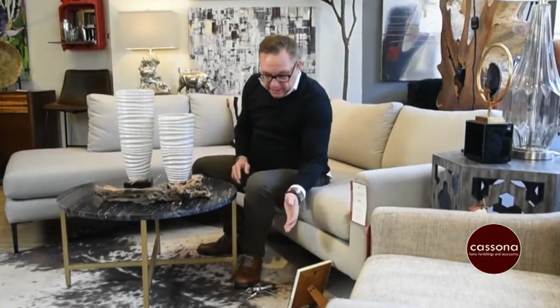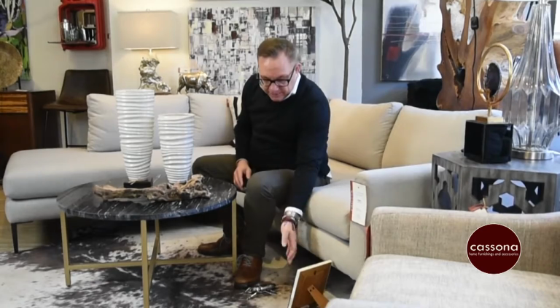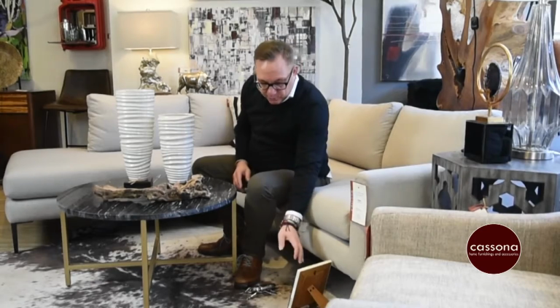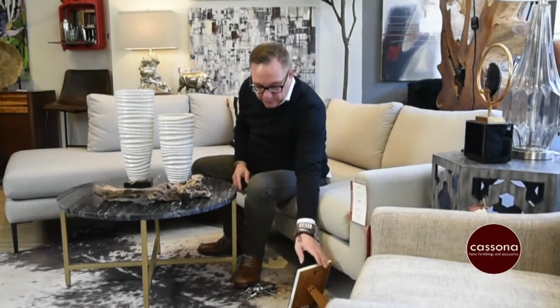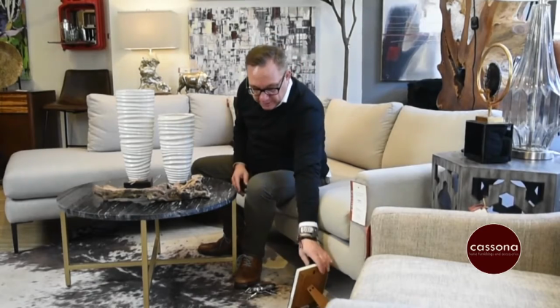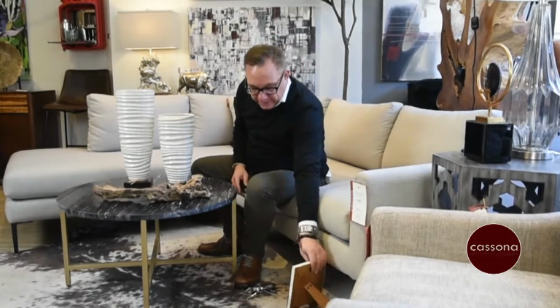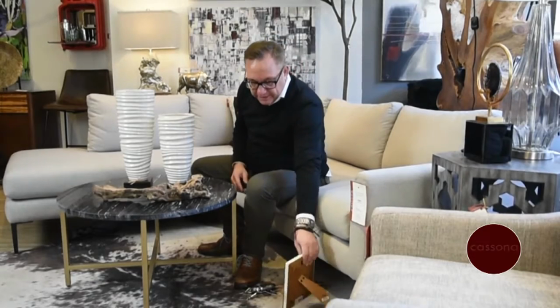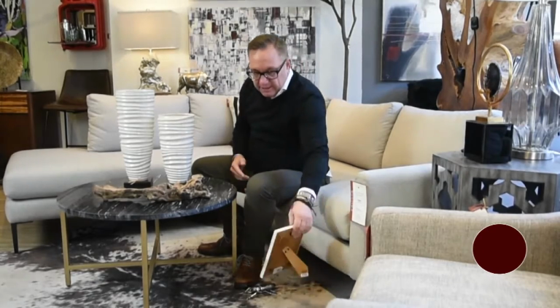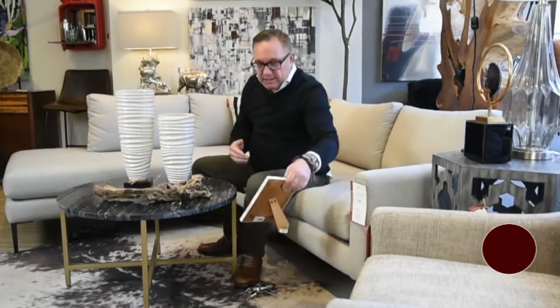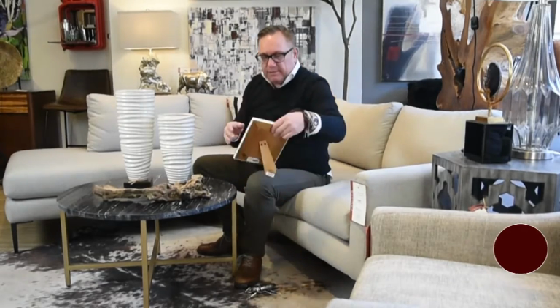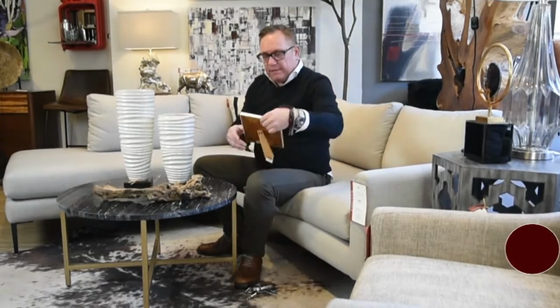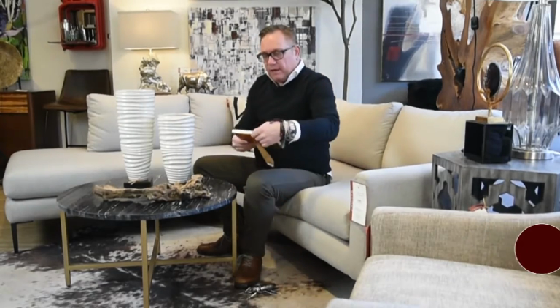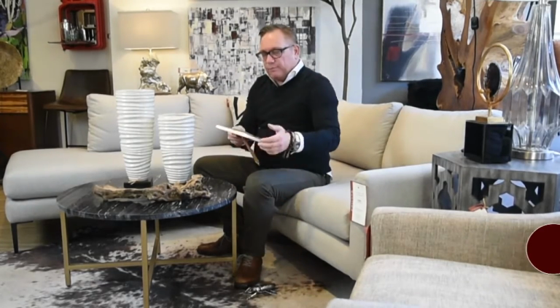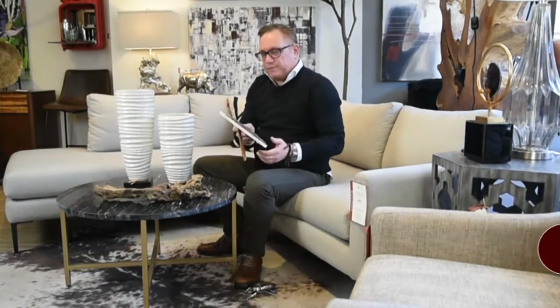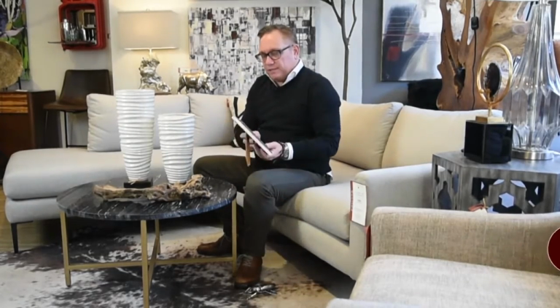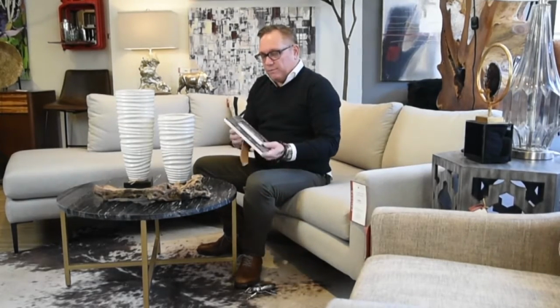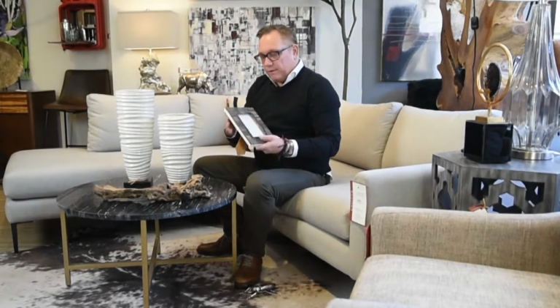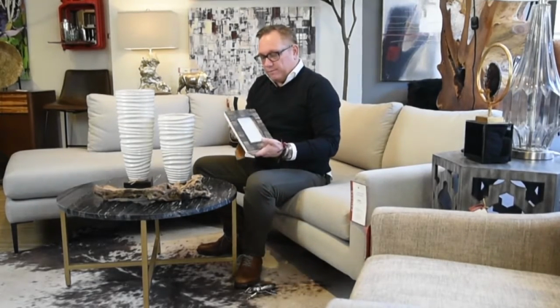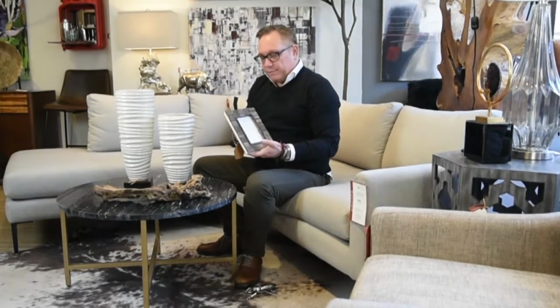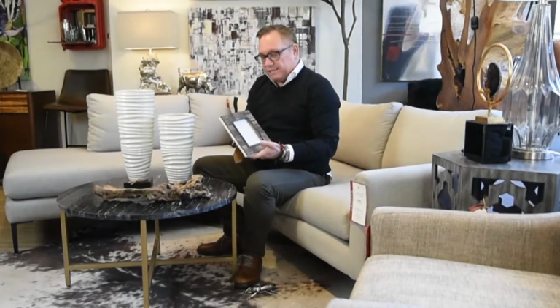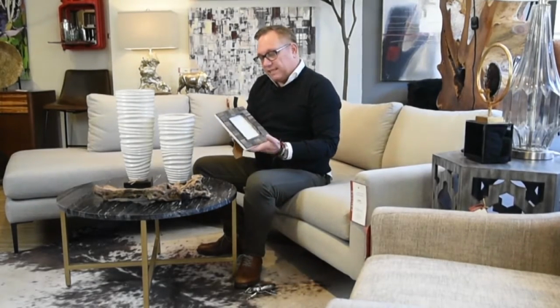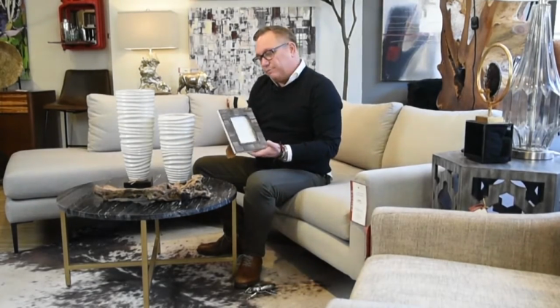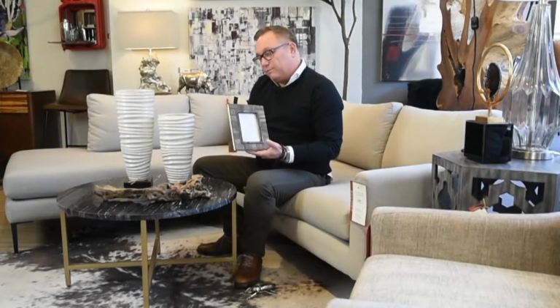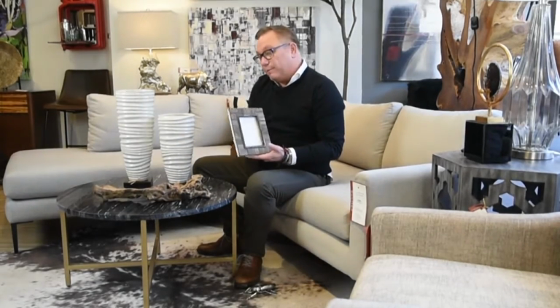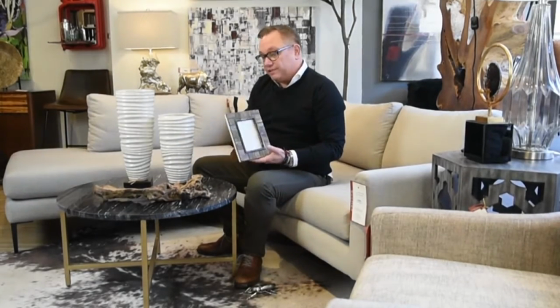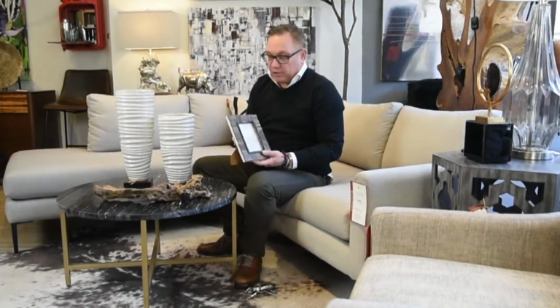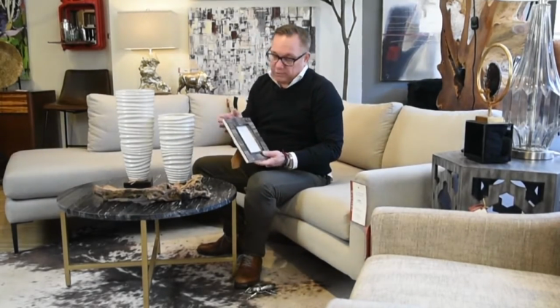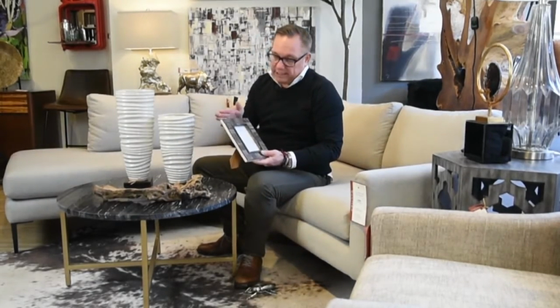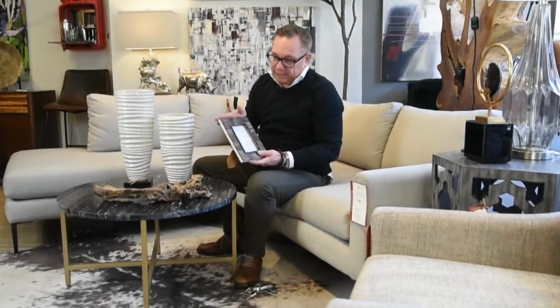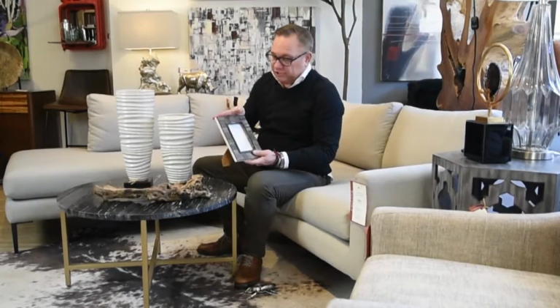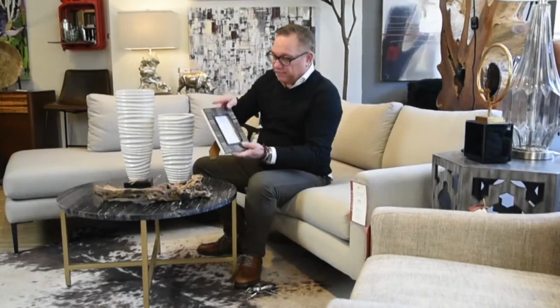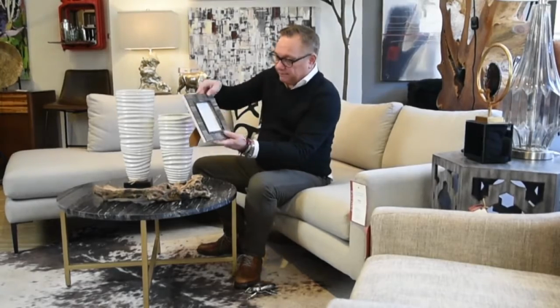And then you want to bring in maybe some pieces that could be a memento, like a picture frame.